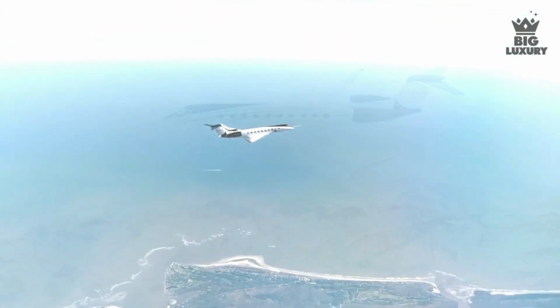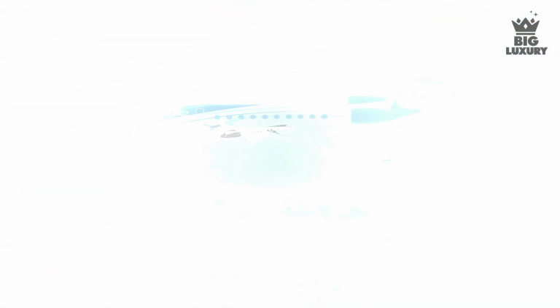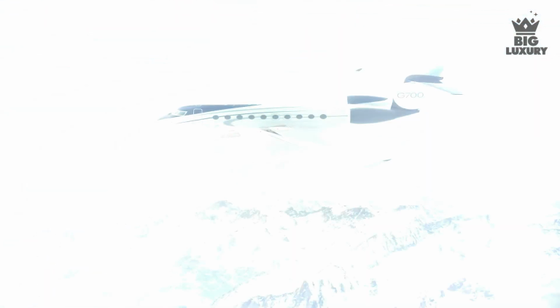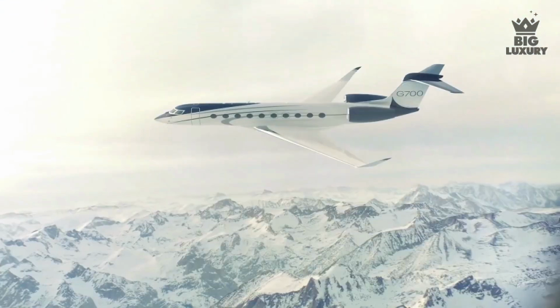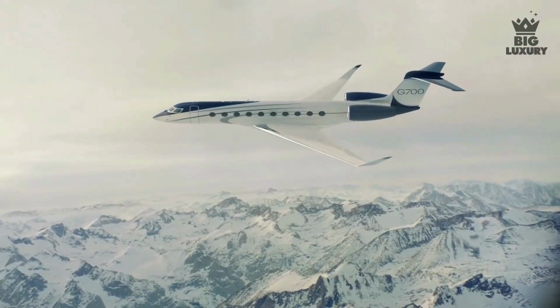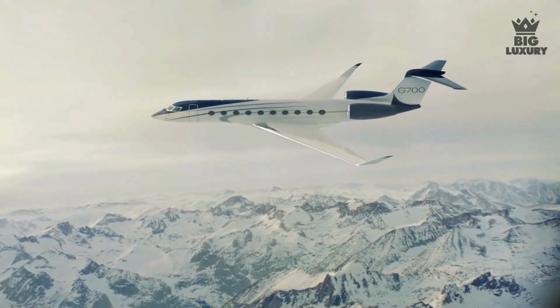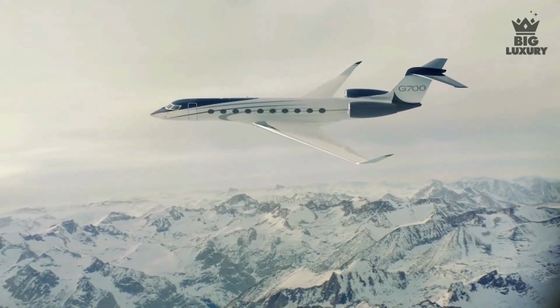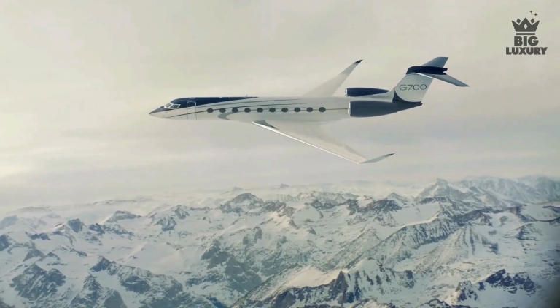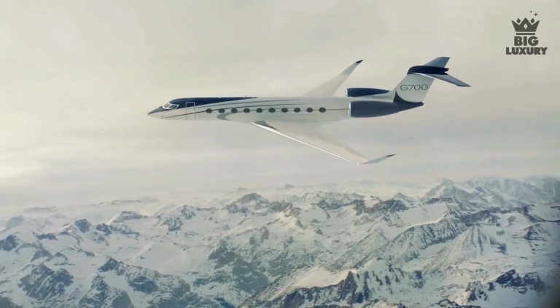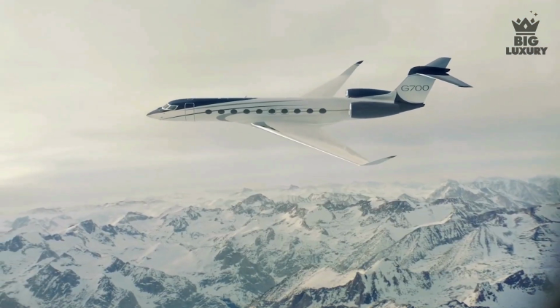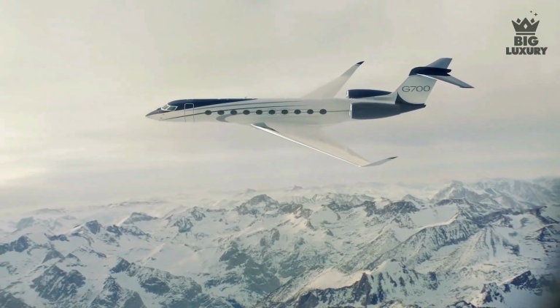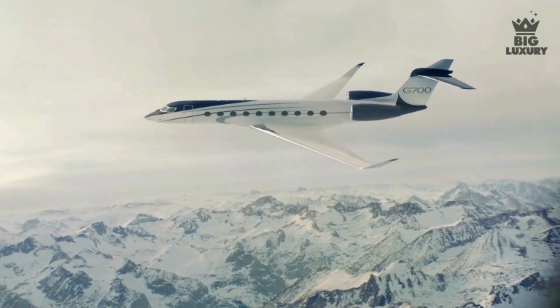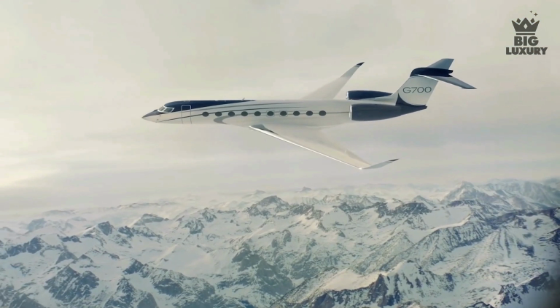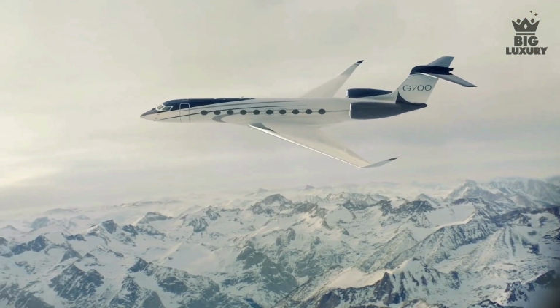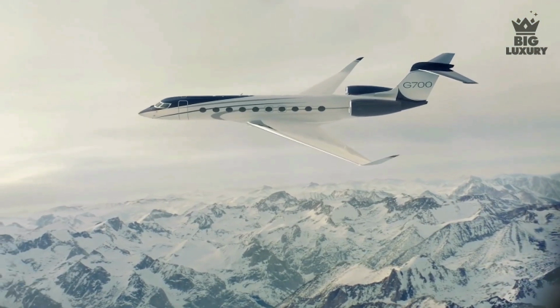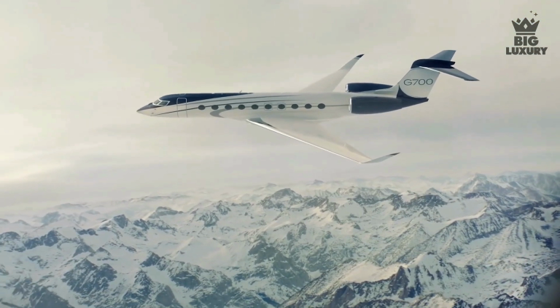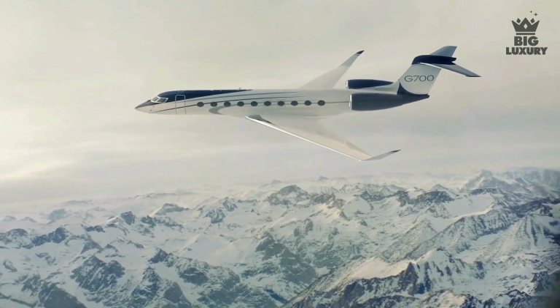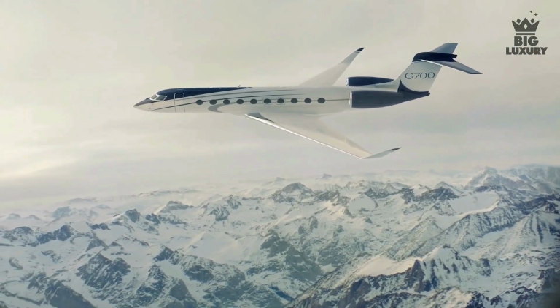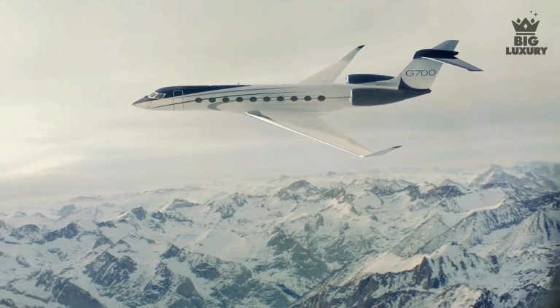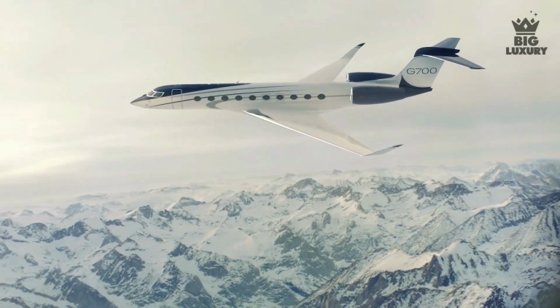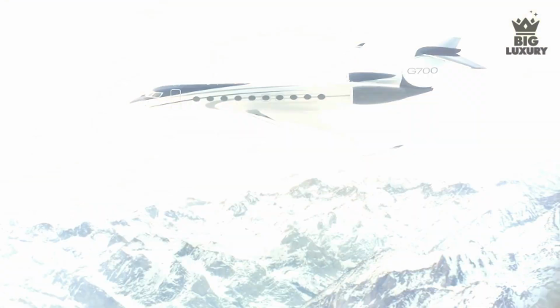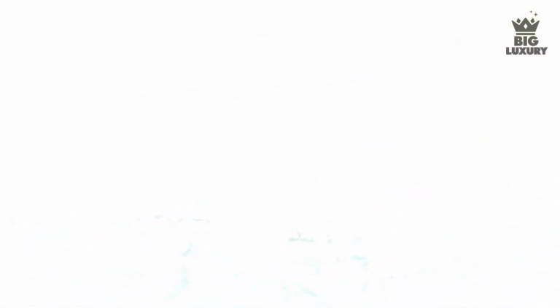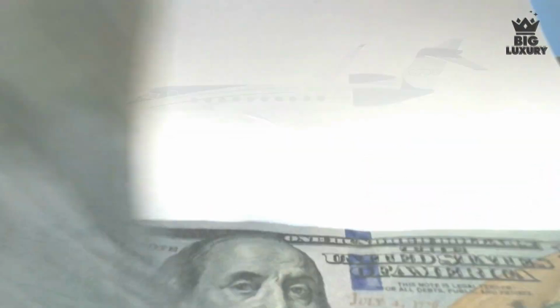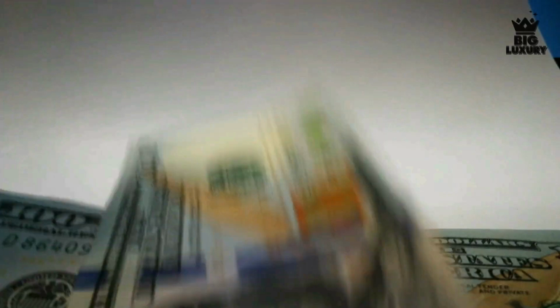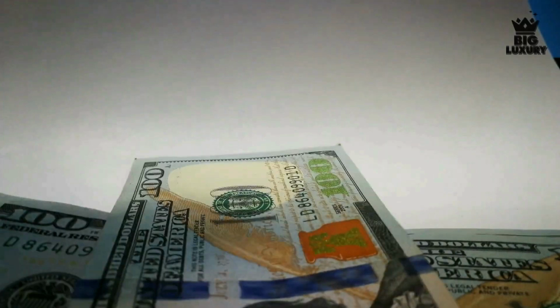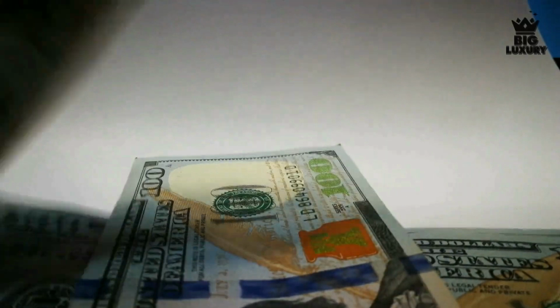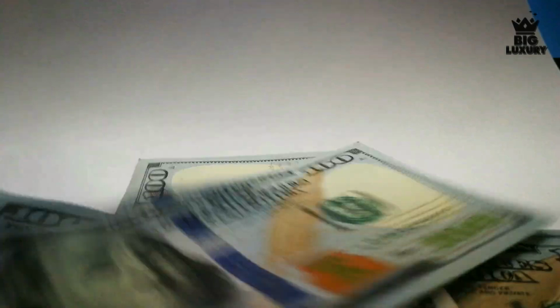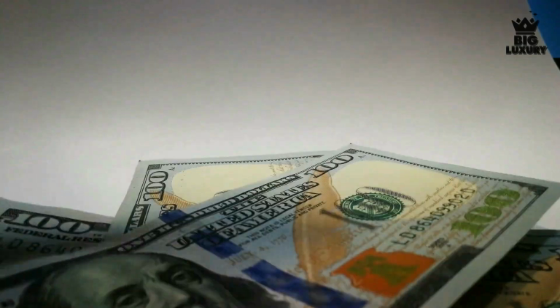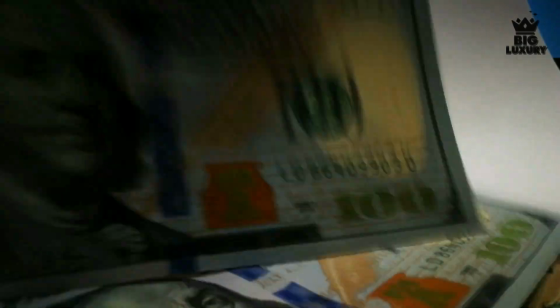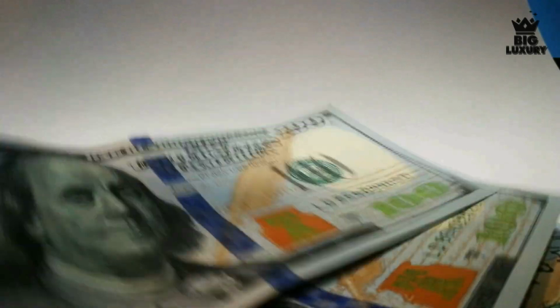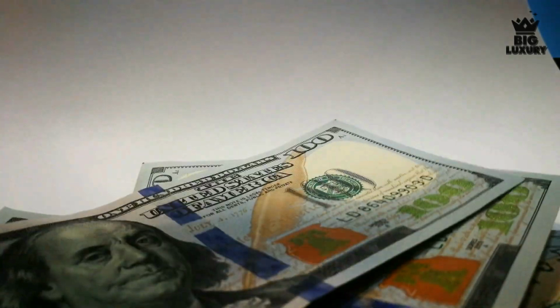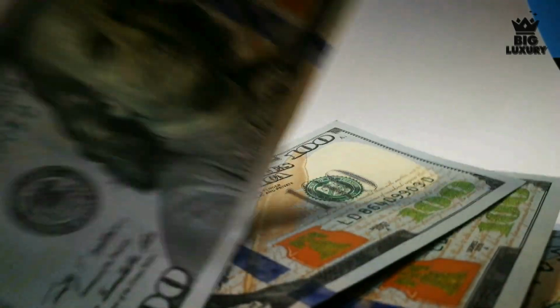With a maximum cruising altitude of 51,000 feet, the Gulfstream G700 is able to provide a smooth ride above bad weather conditions.